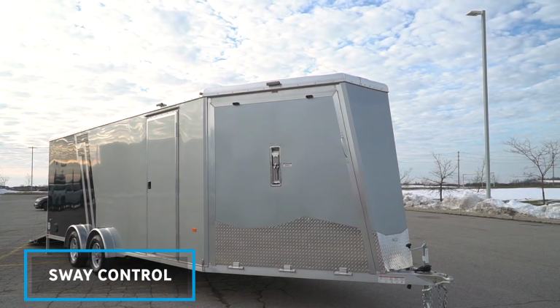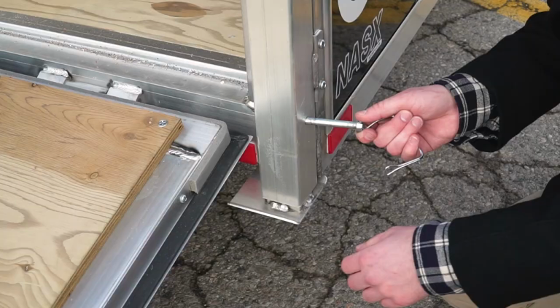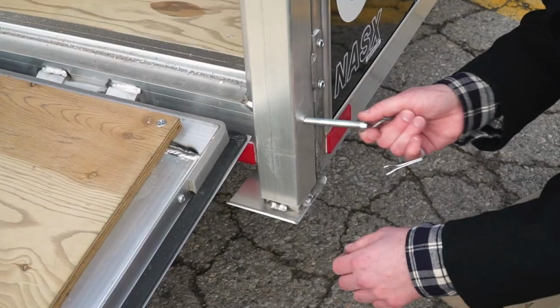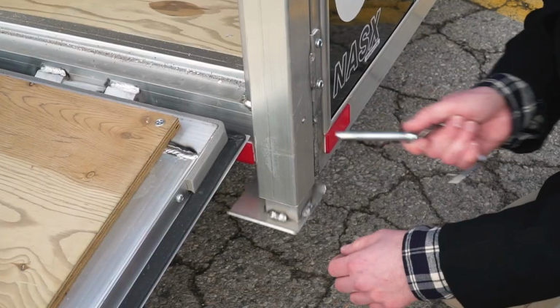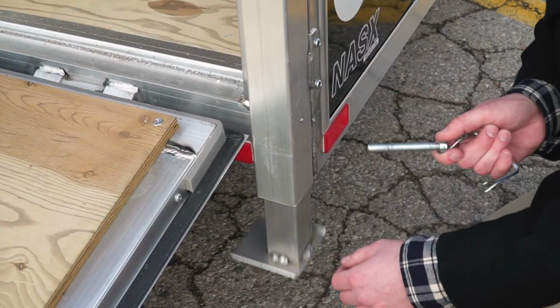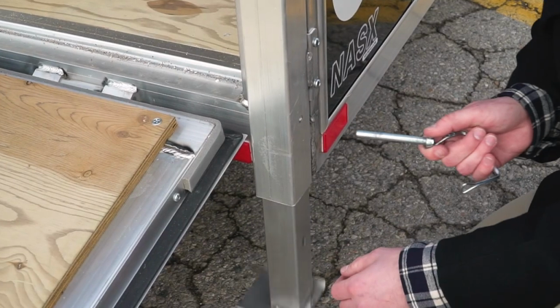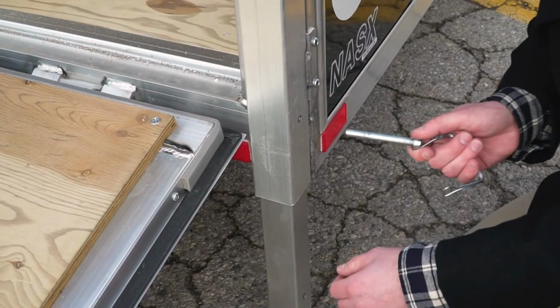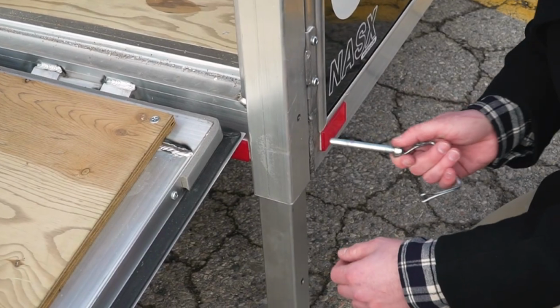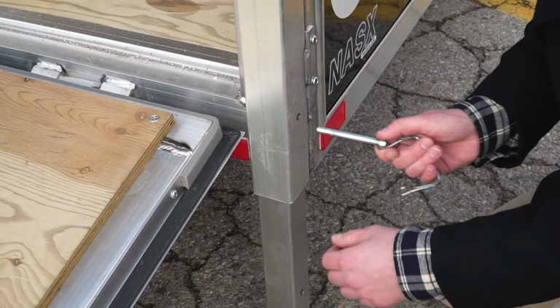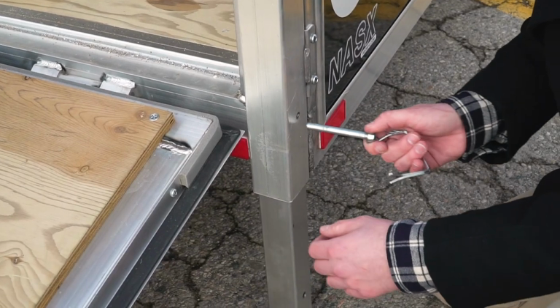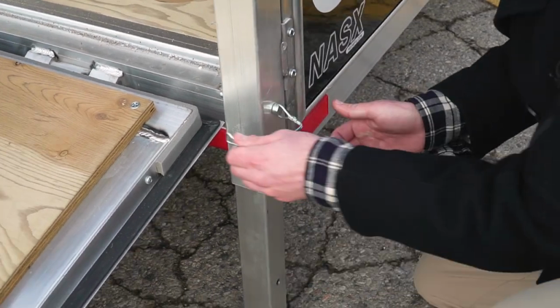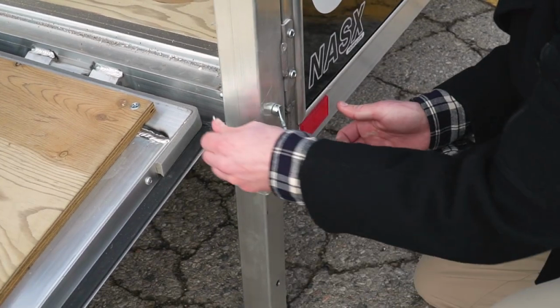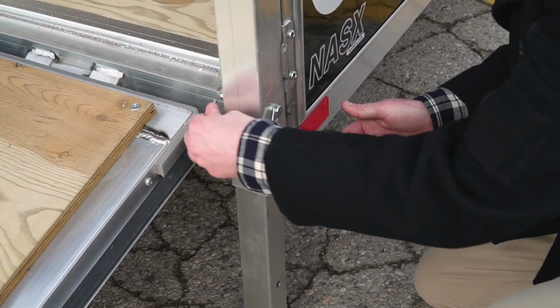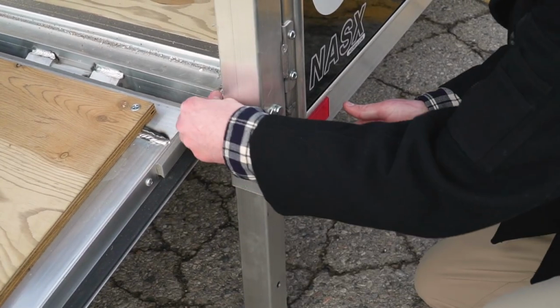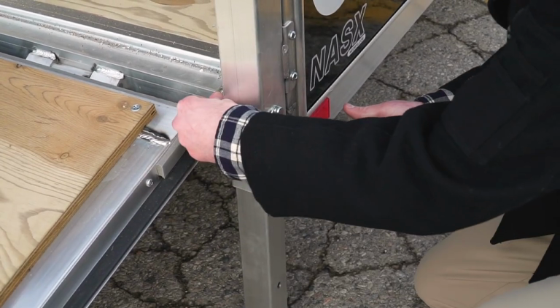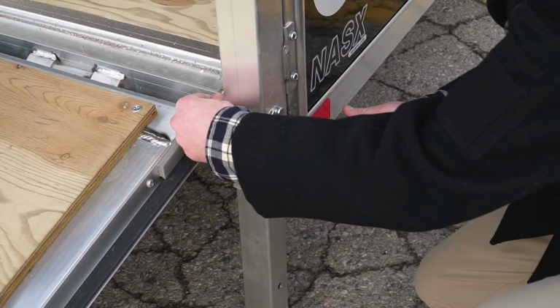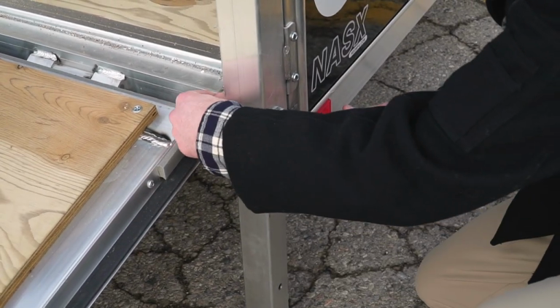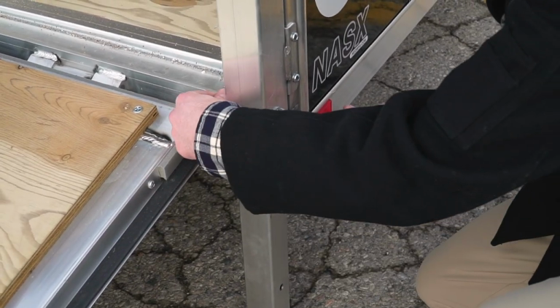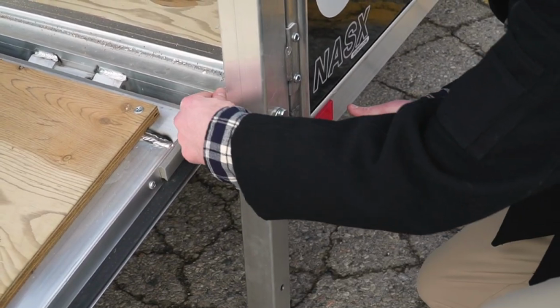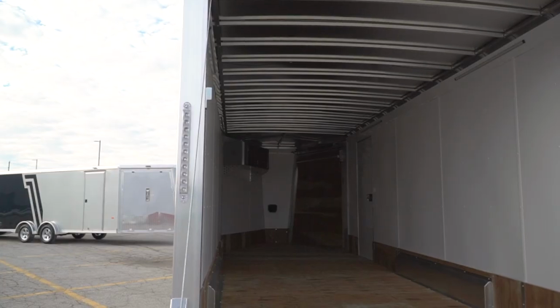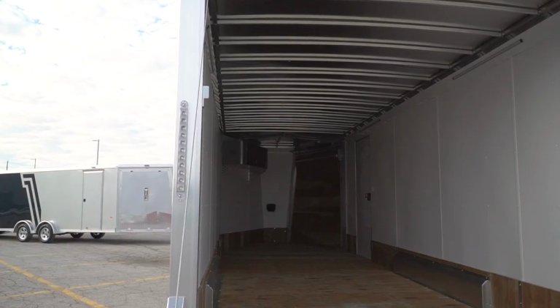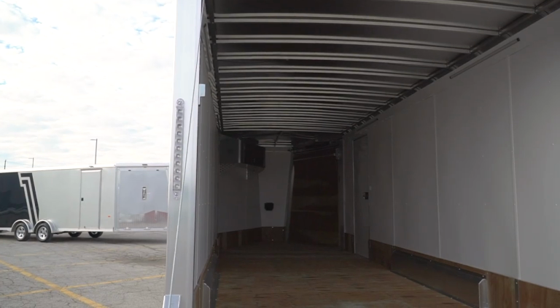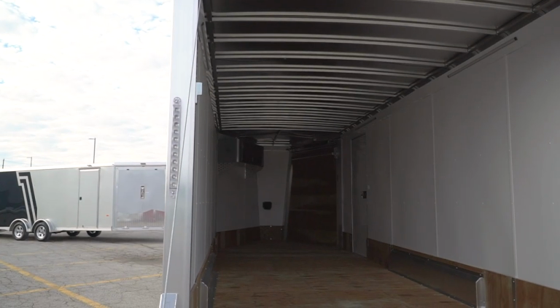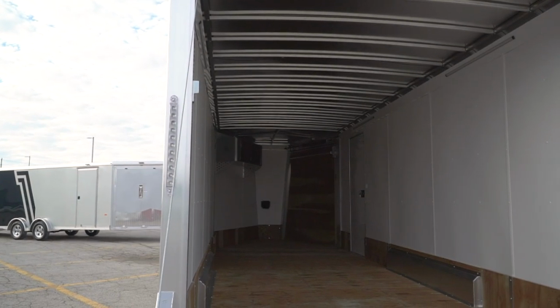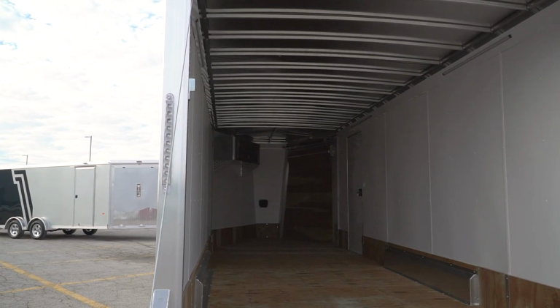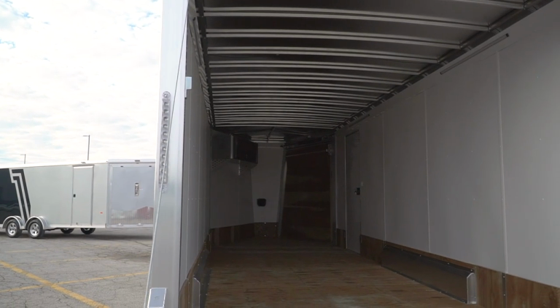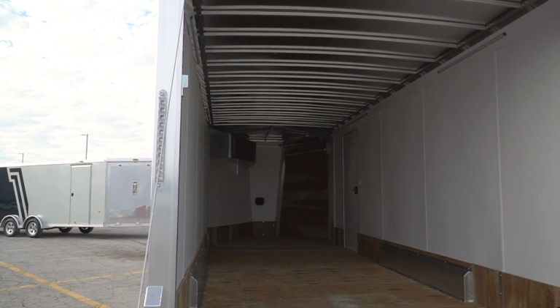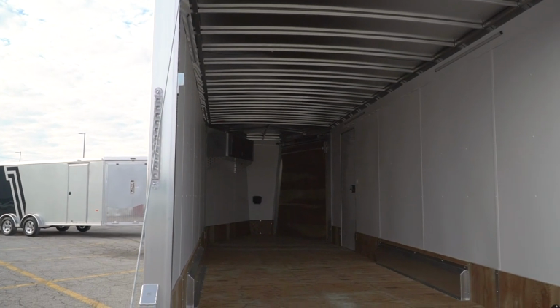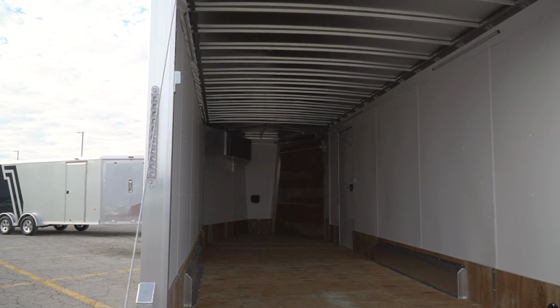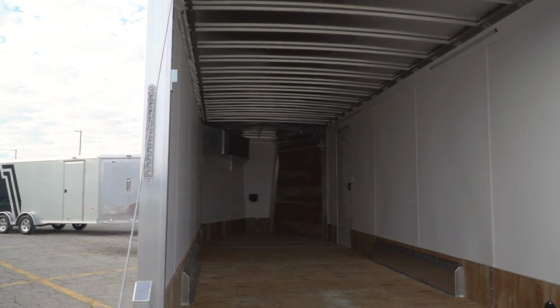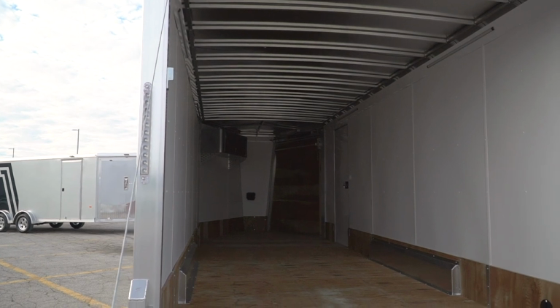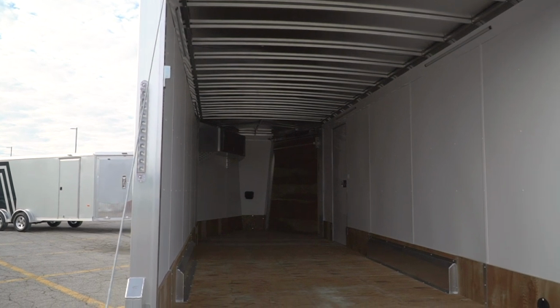This trailer is equipped with stabilizer jacks at the back as well as LED loading lights for loading your machines at night.